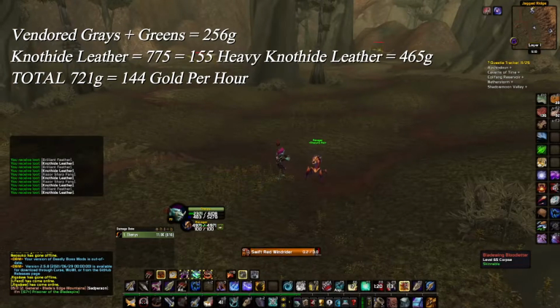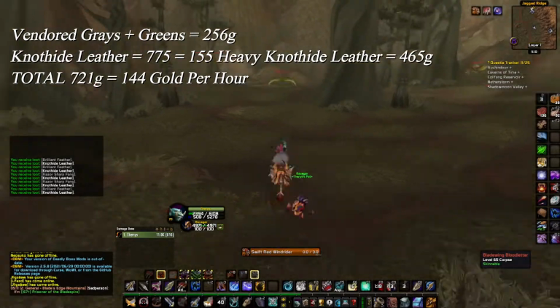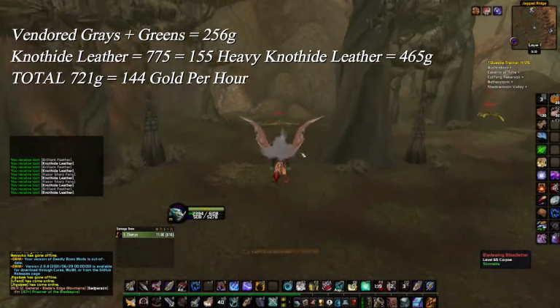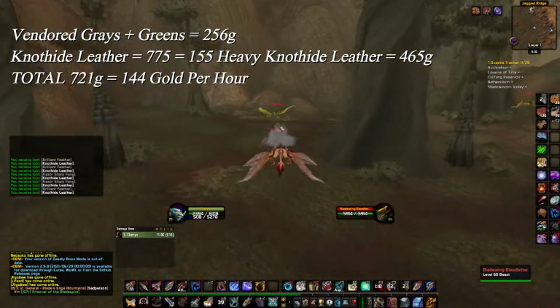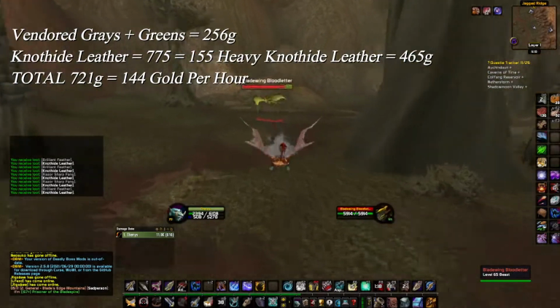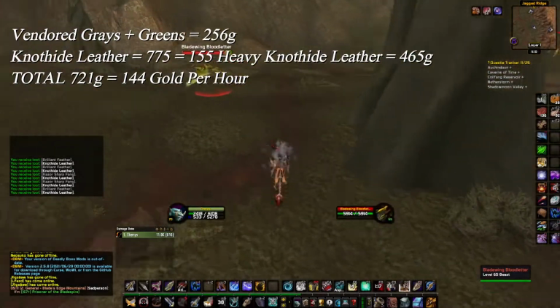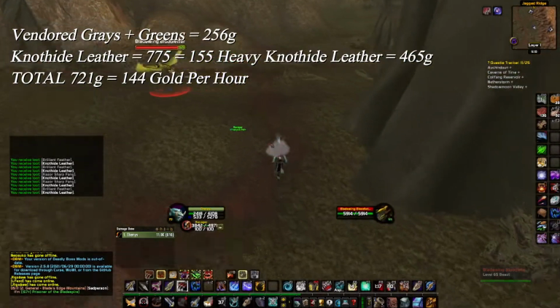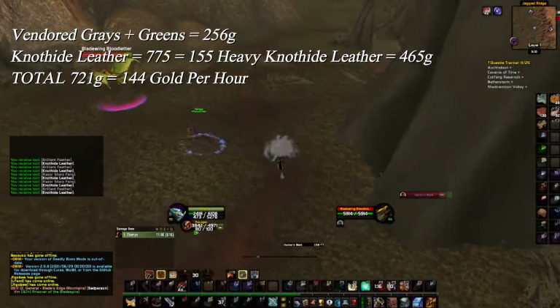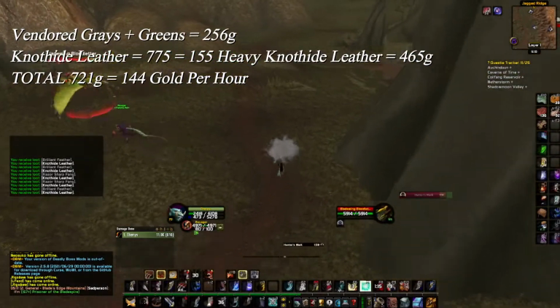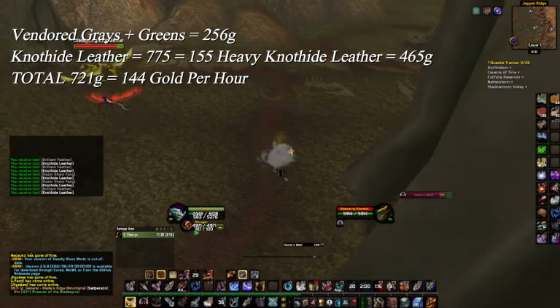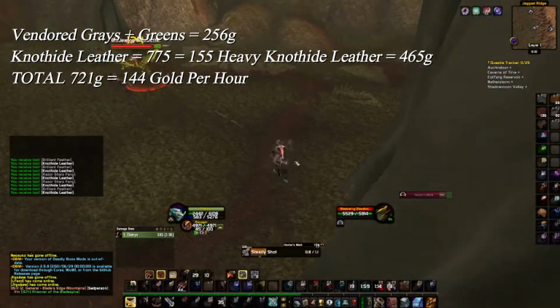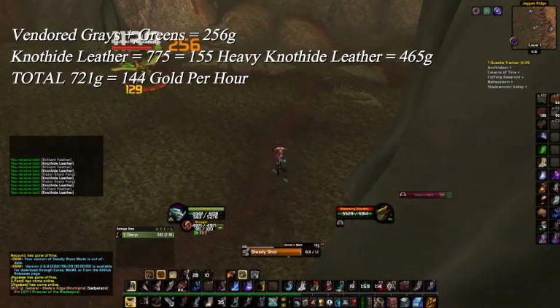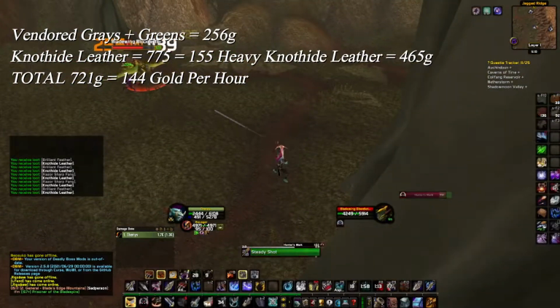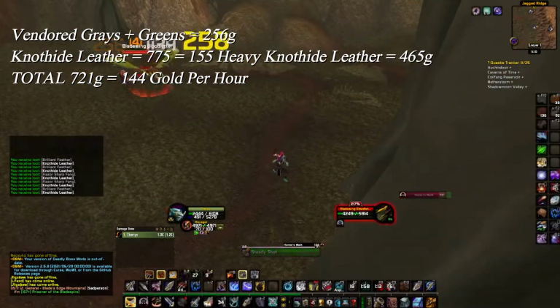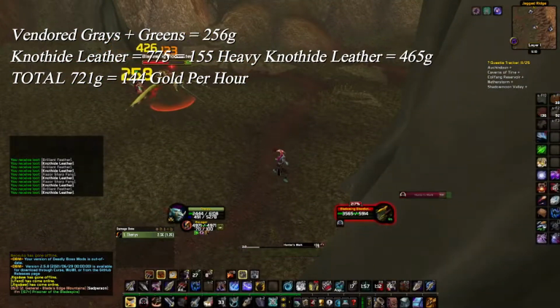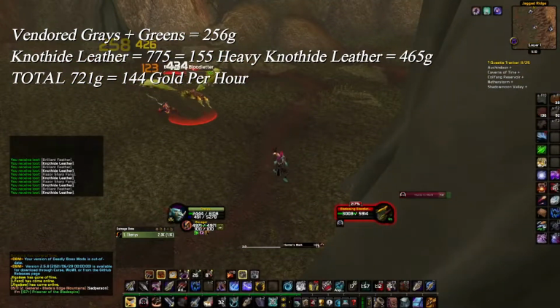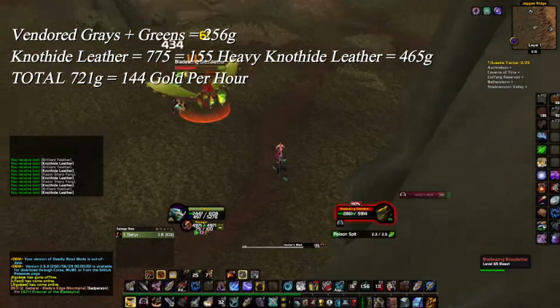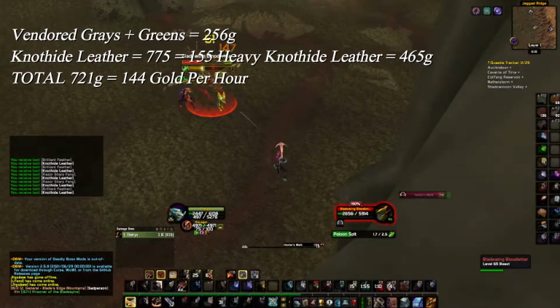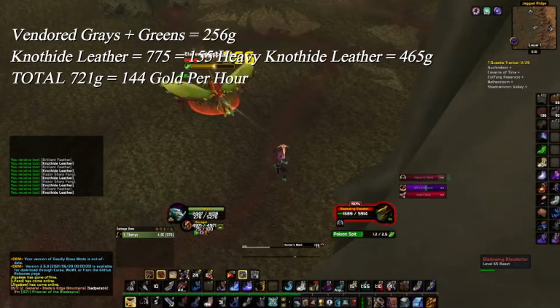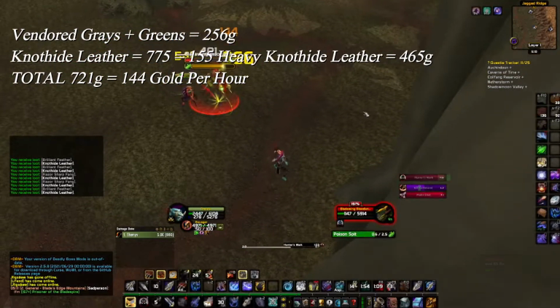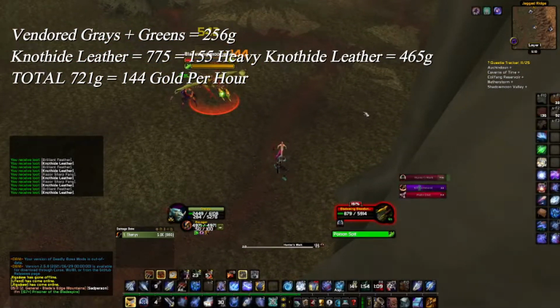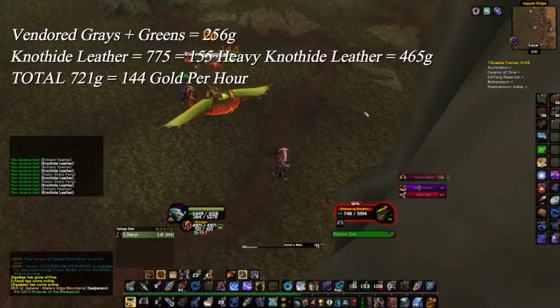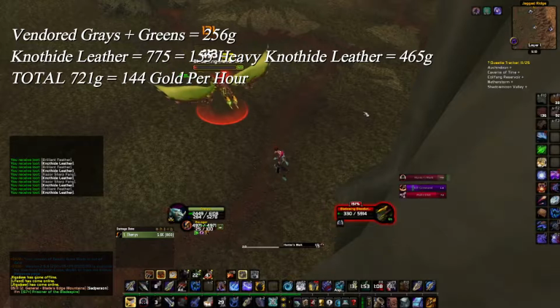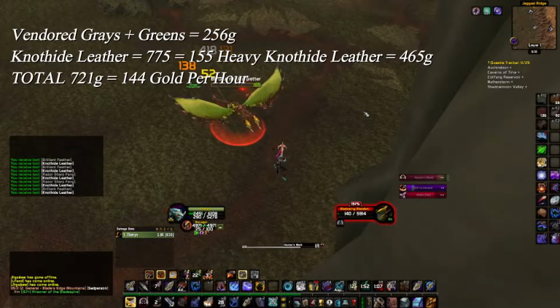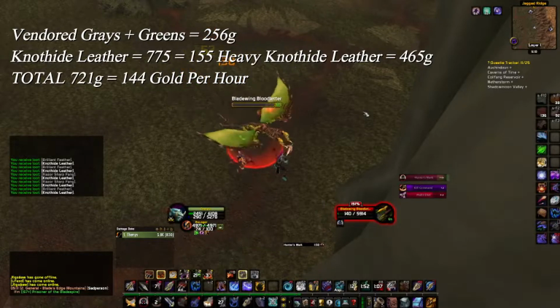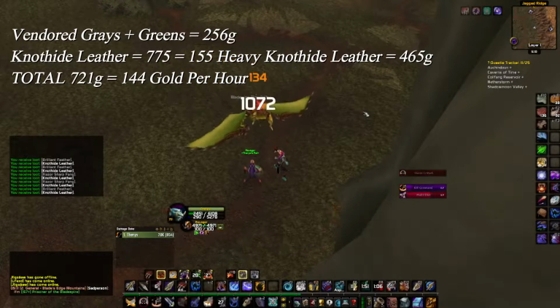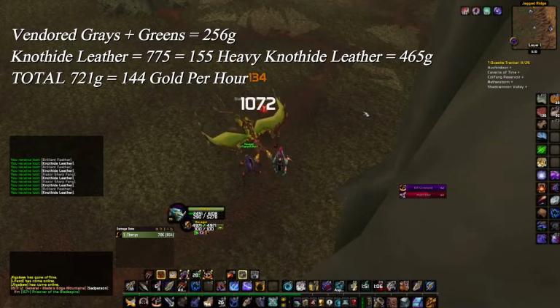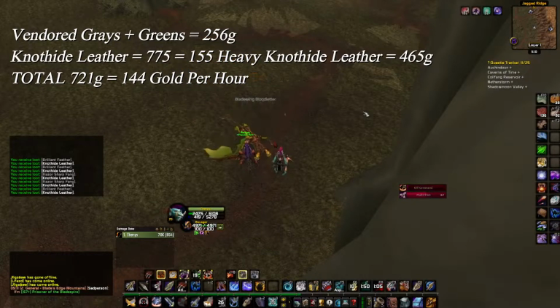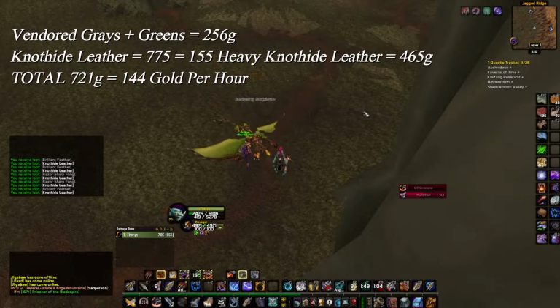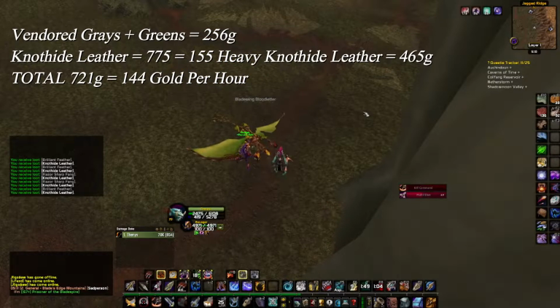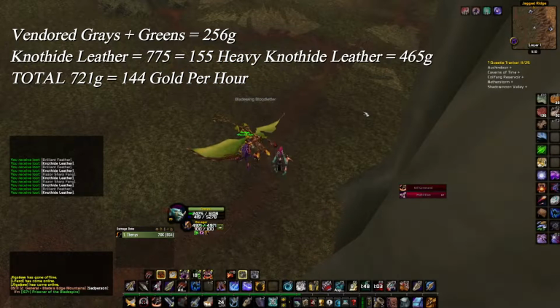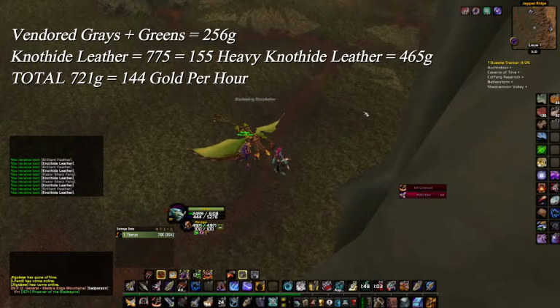To maximize the profit I decided to craft my knothide leather into heavy knothide, but overall the gold amount is pretty bad.